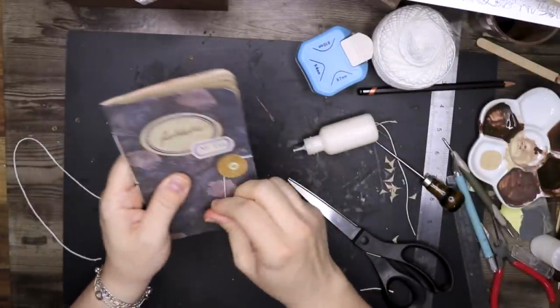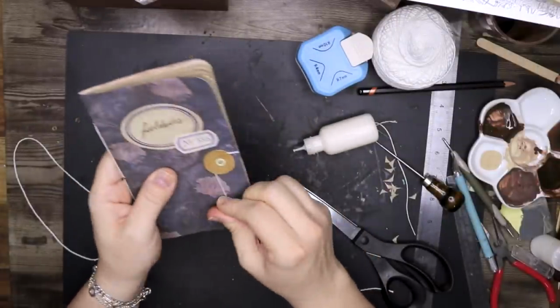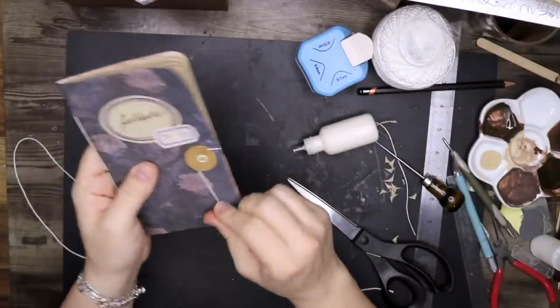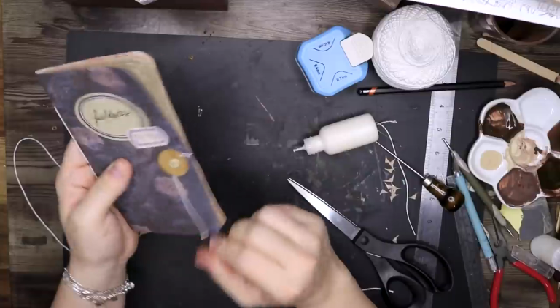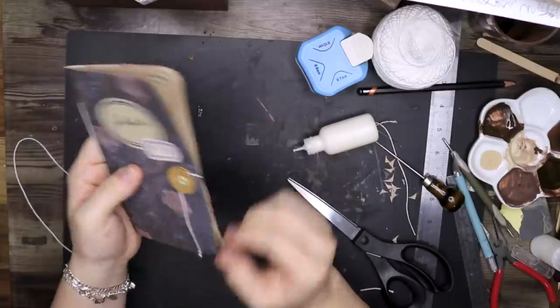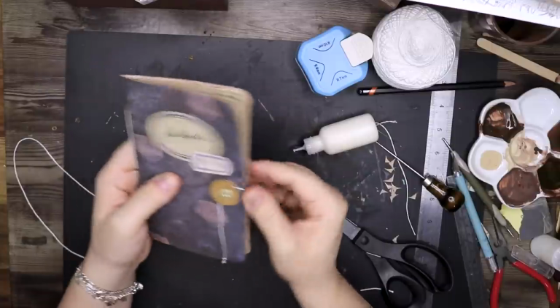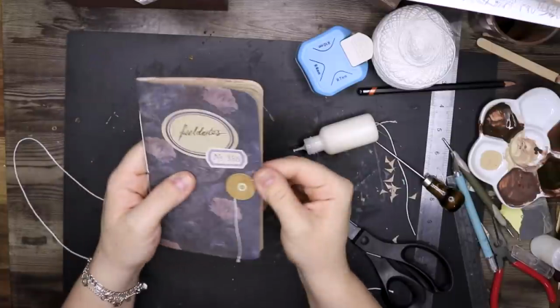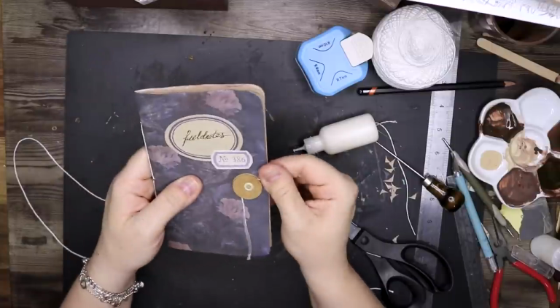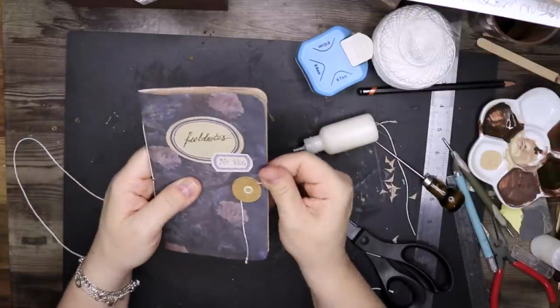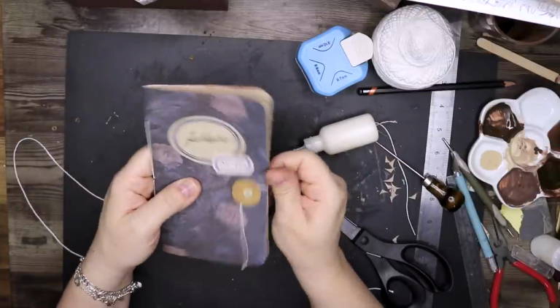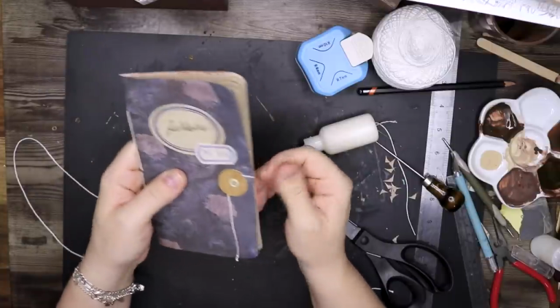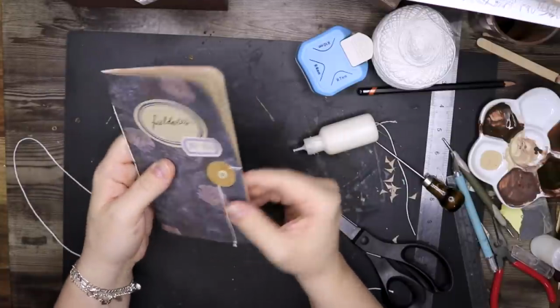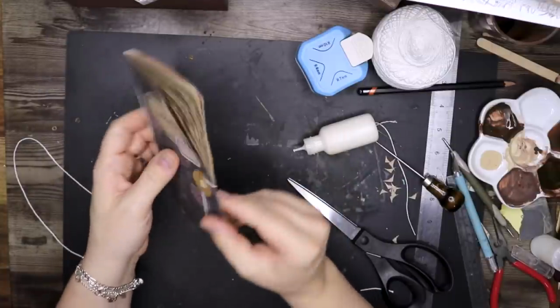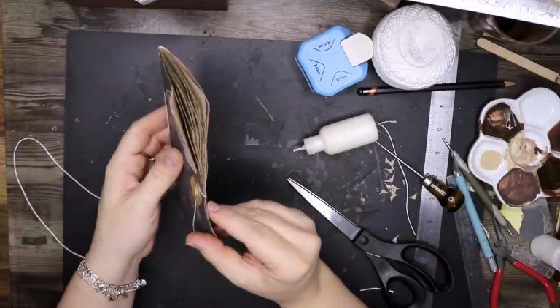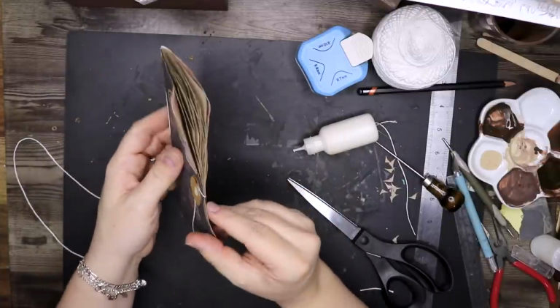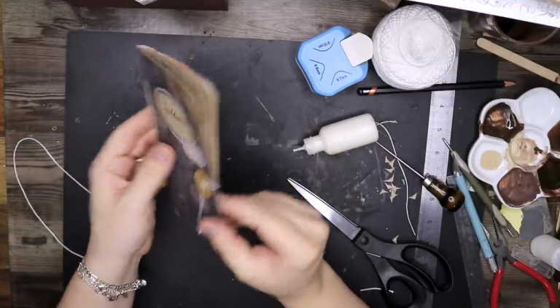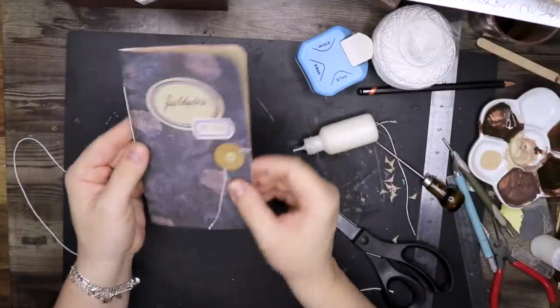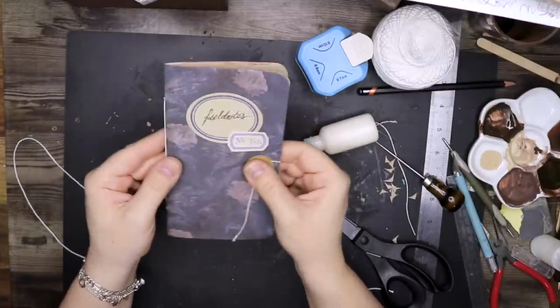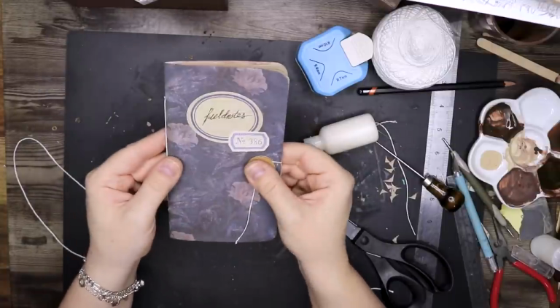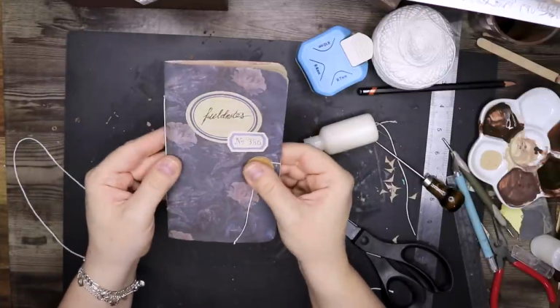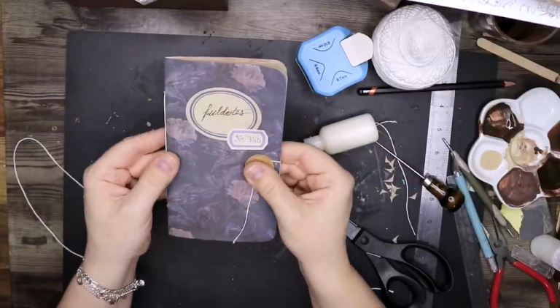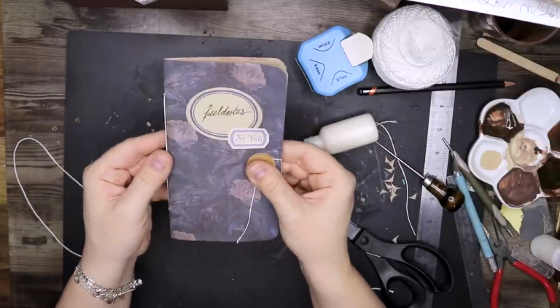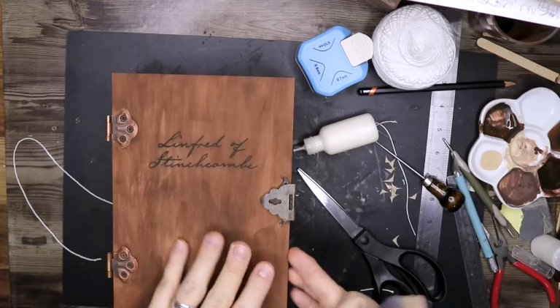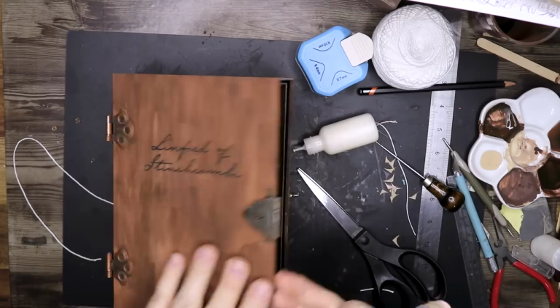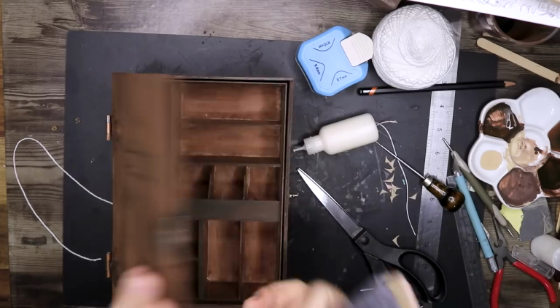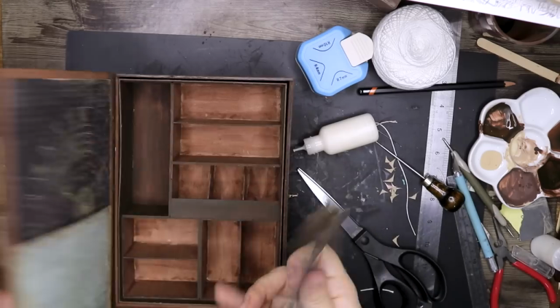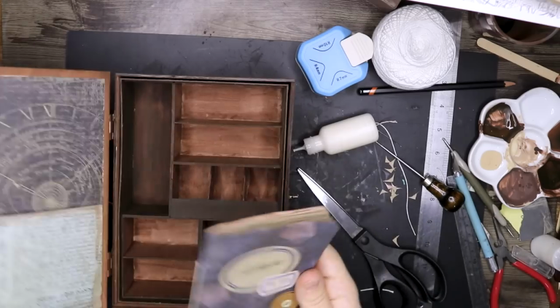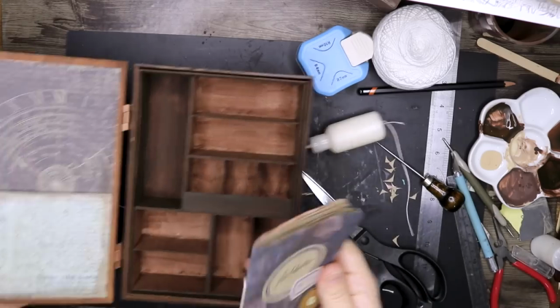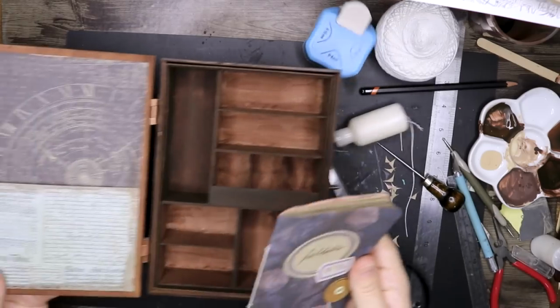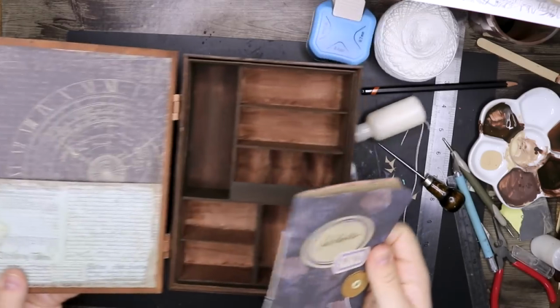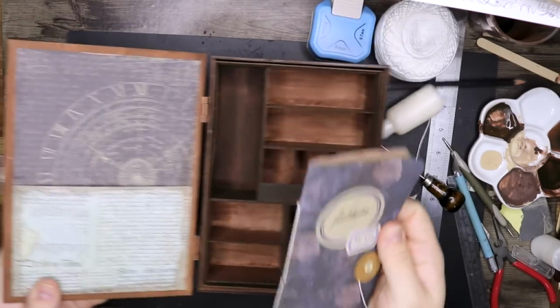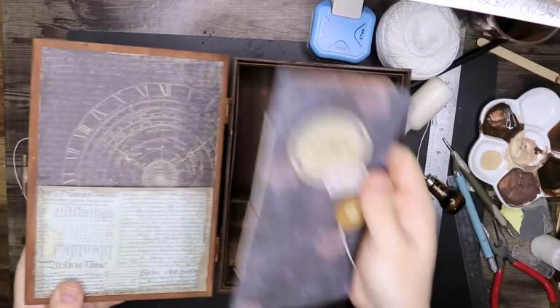And here we have the finished little journal, and it's ready to go into the pocket.